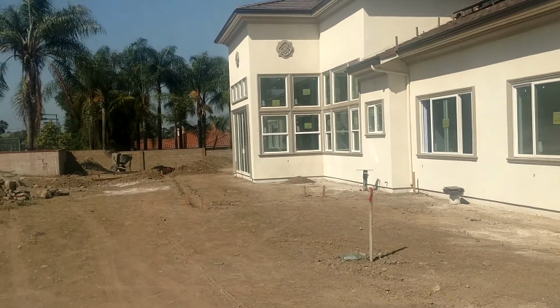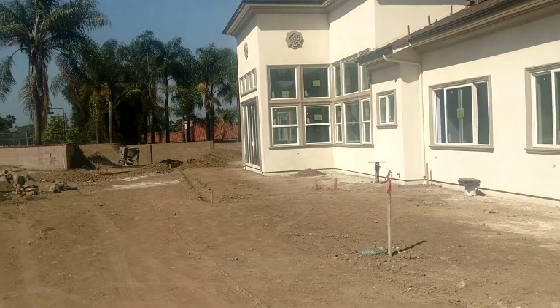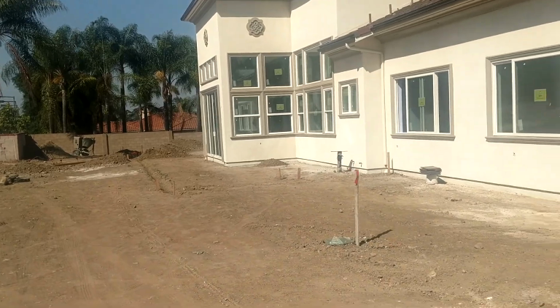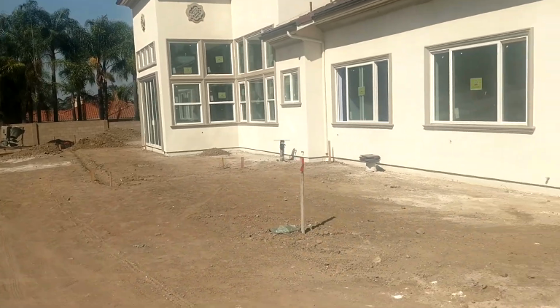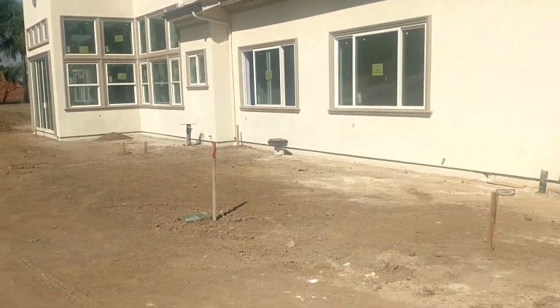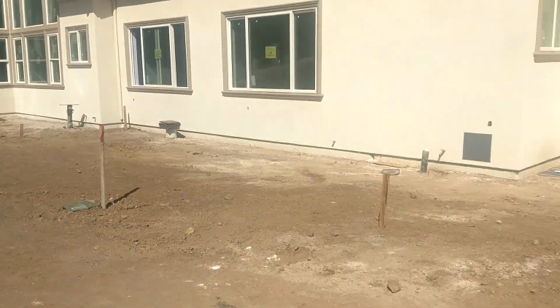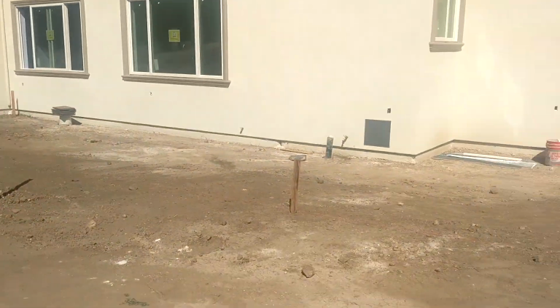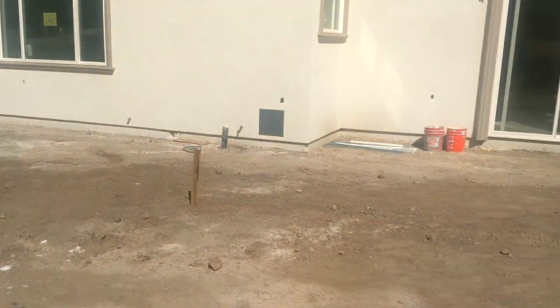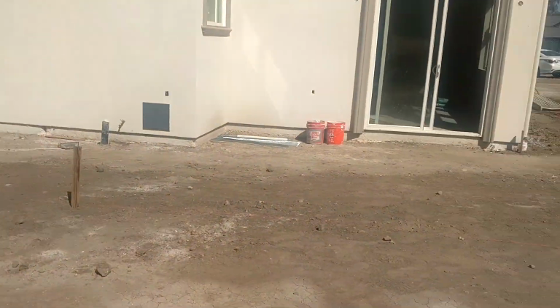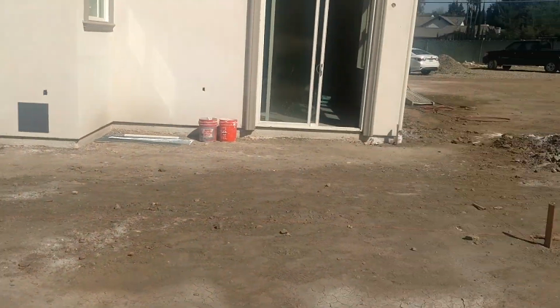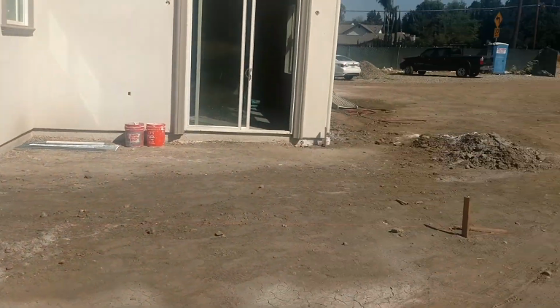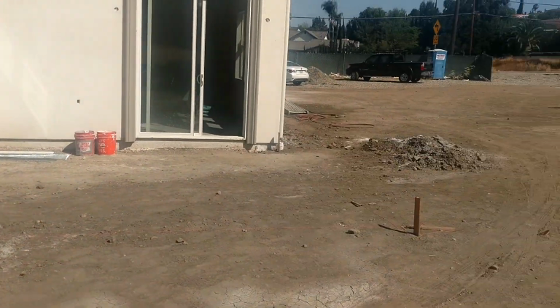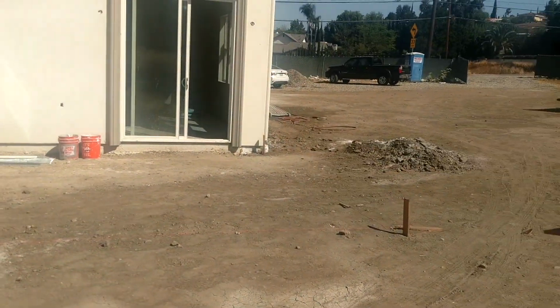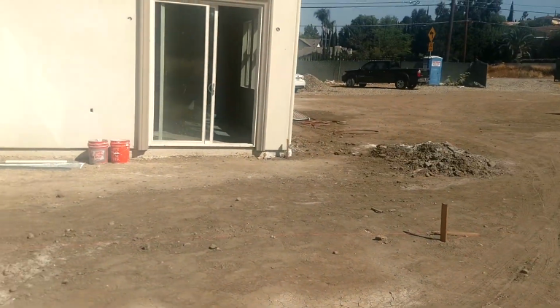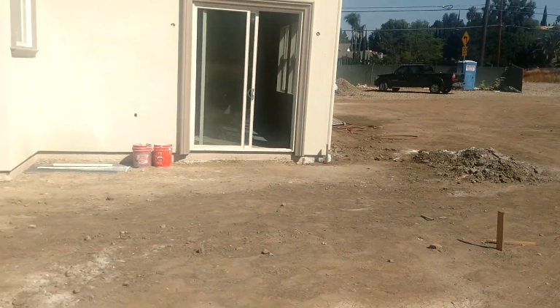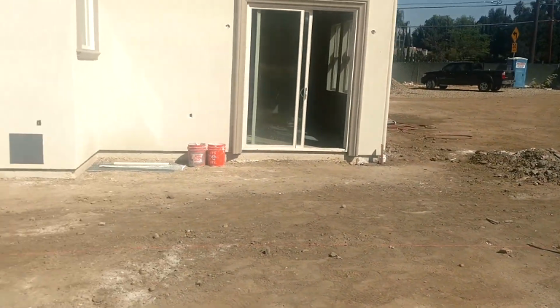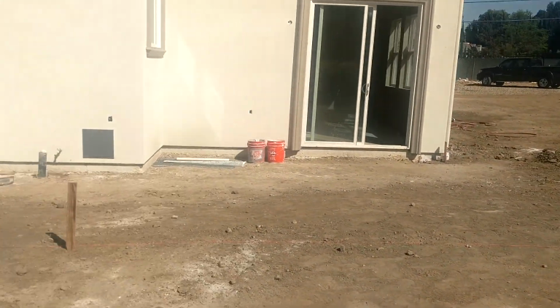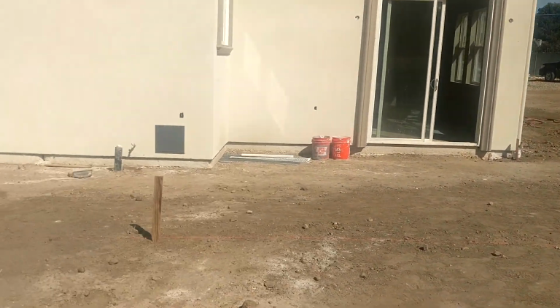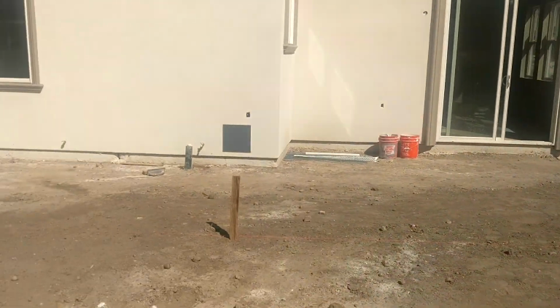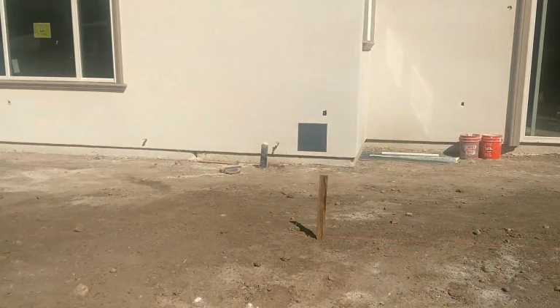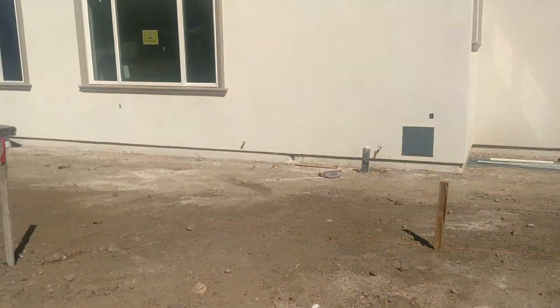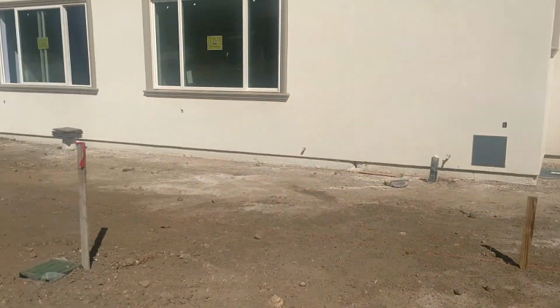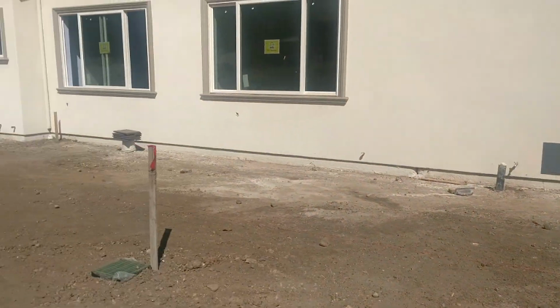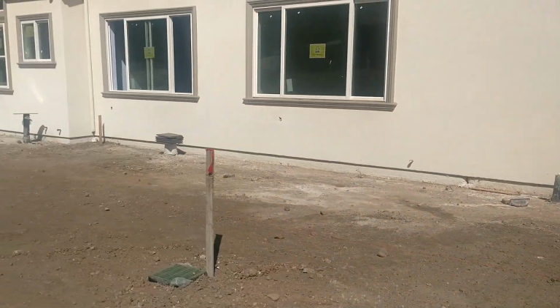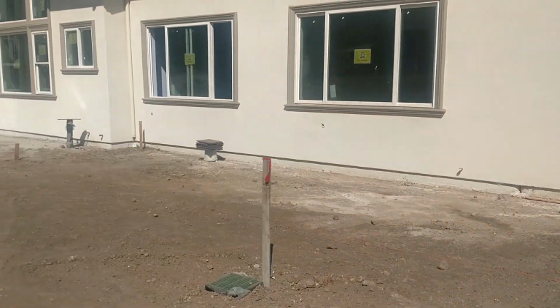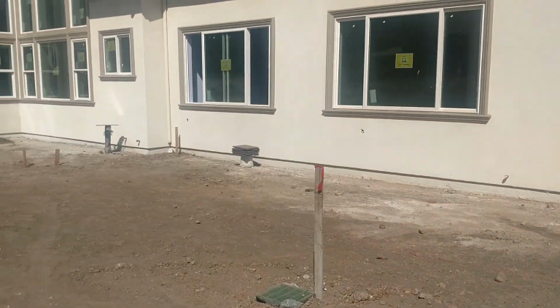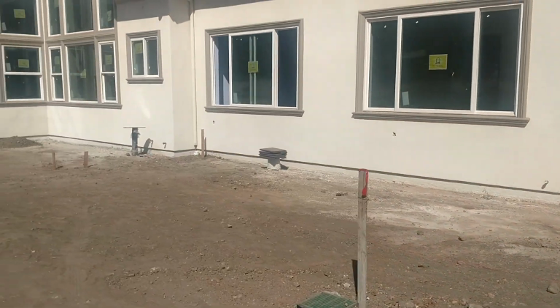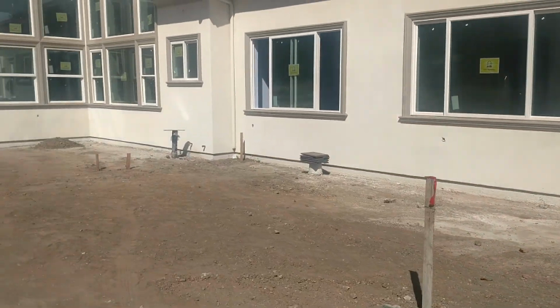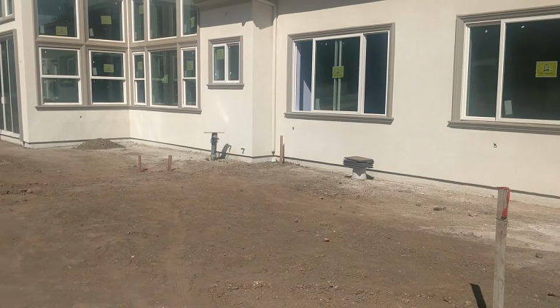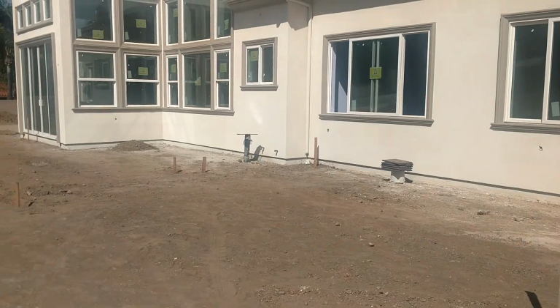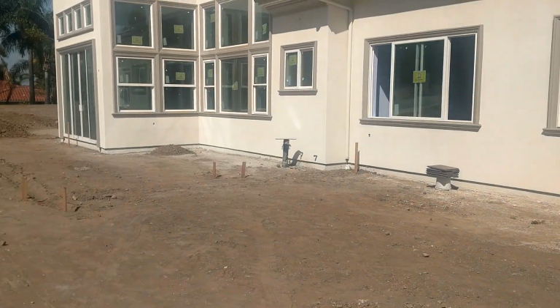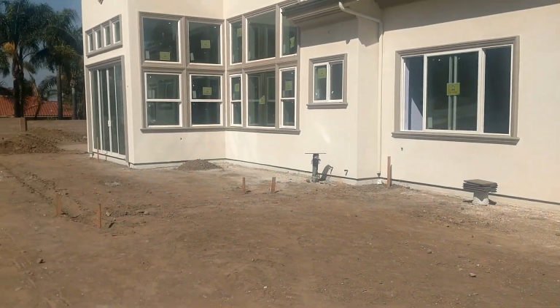Back here, they're getting ready to put the patio in. That will be coming in a week or two.